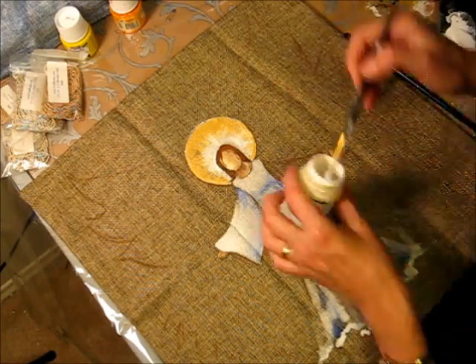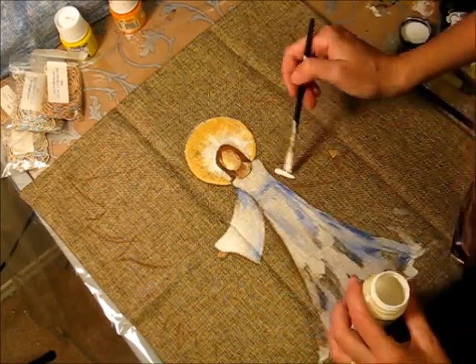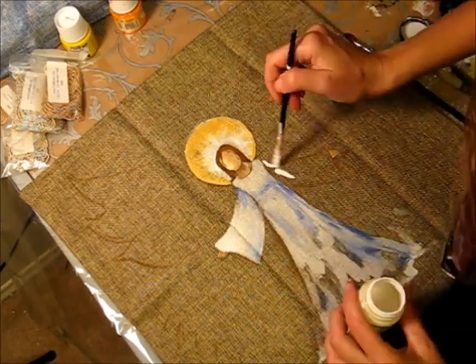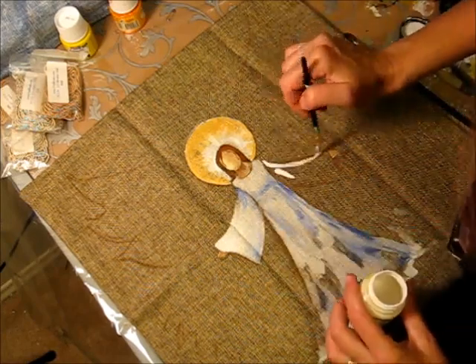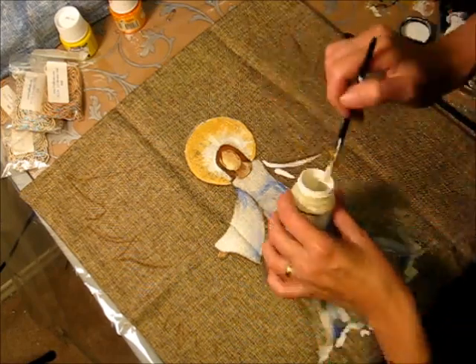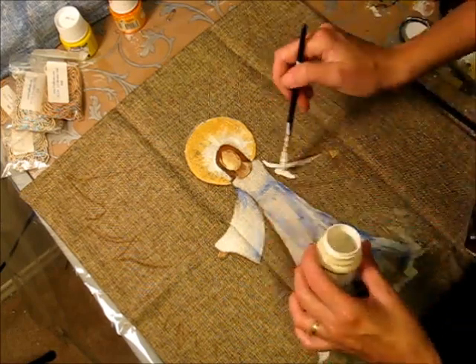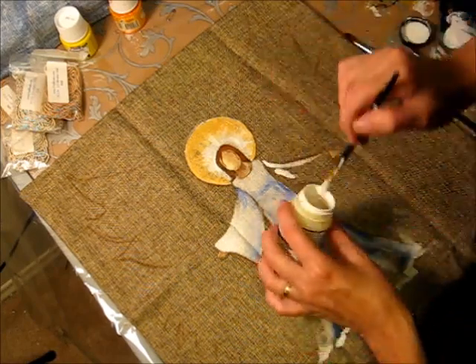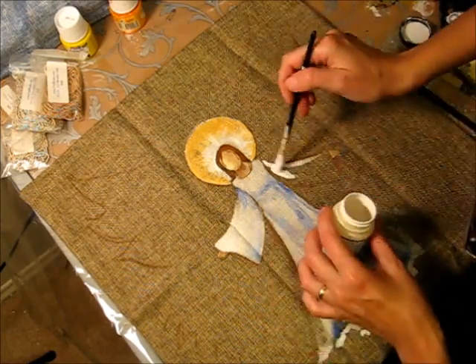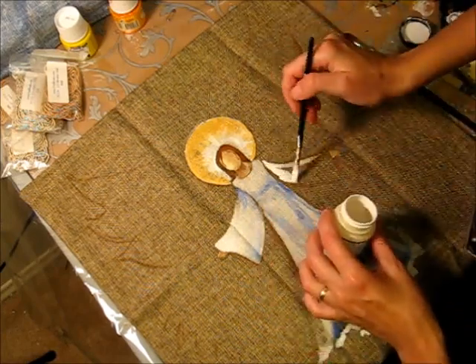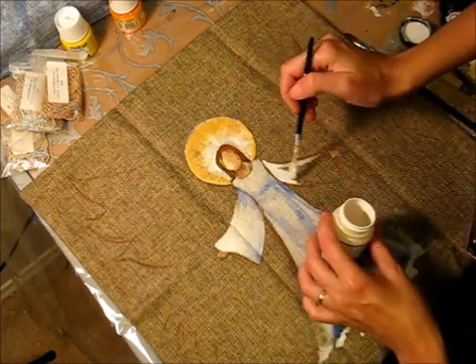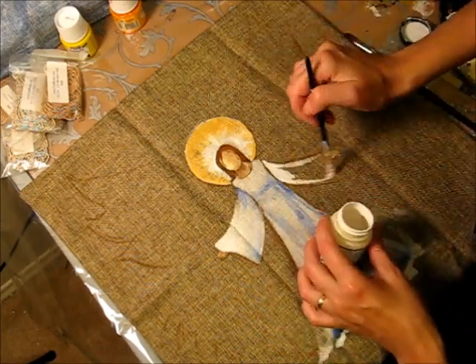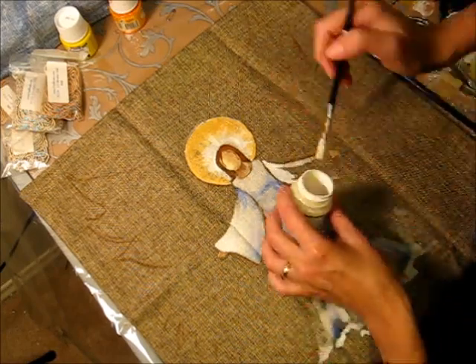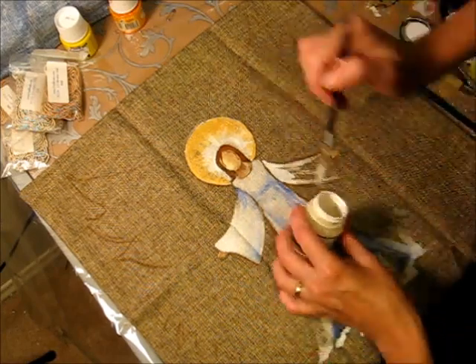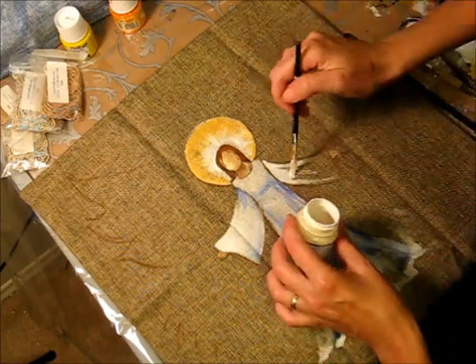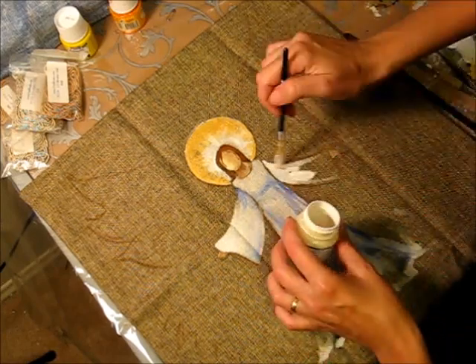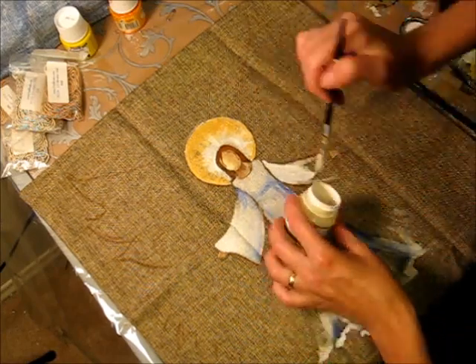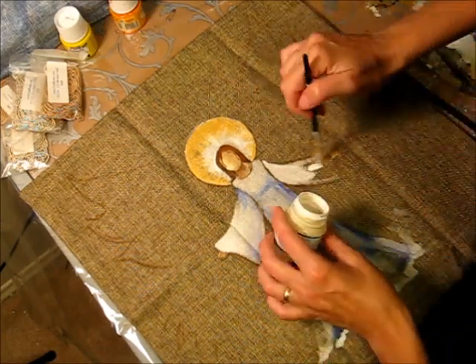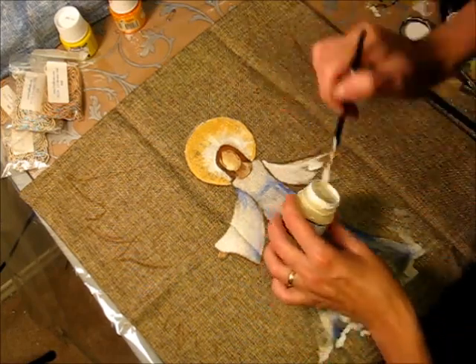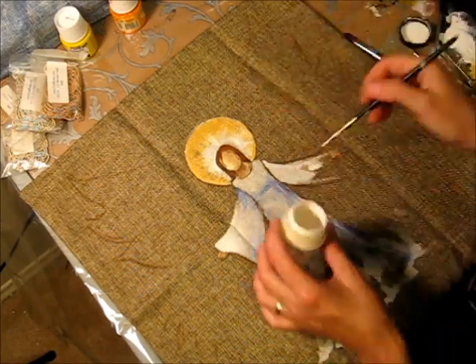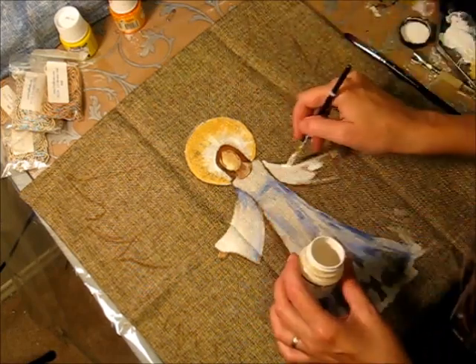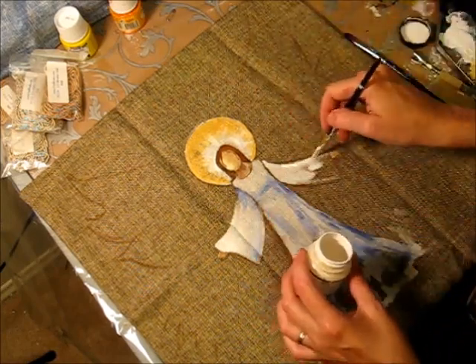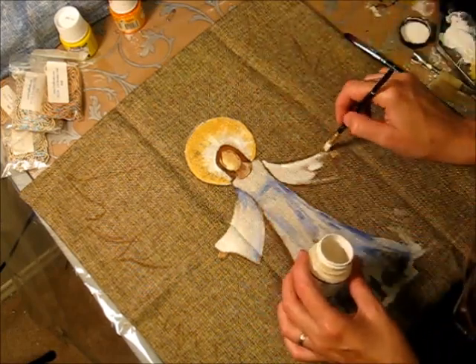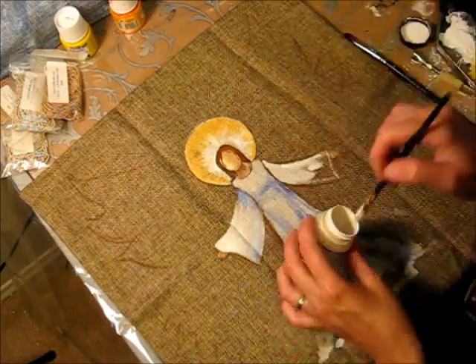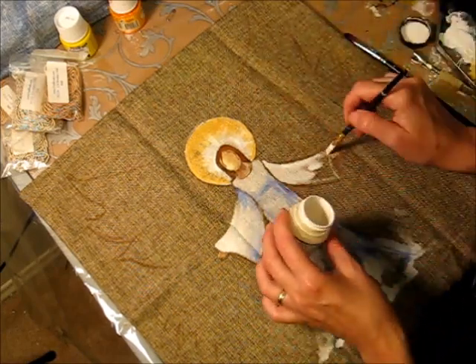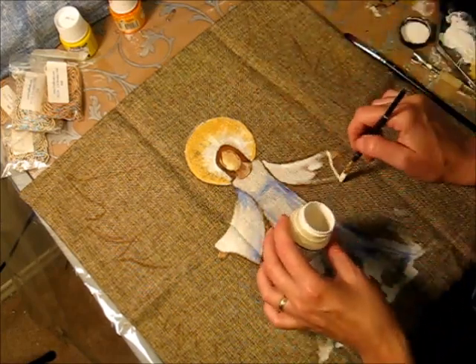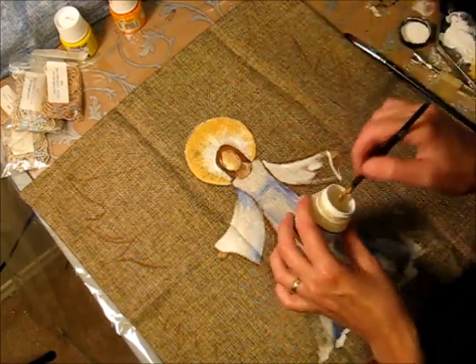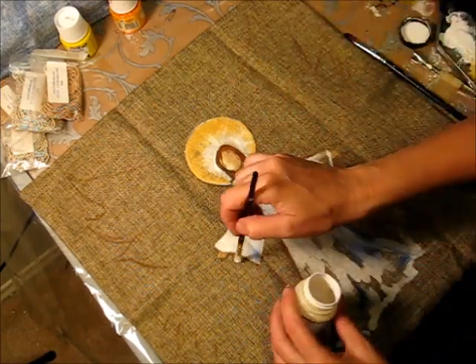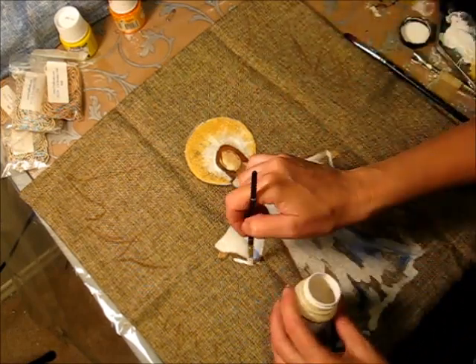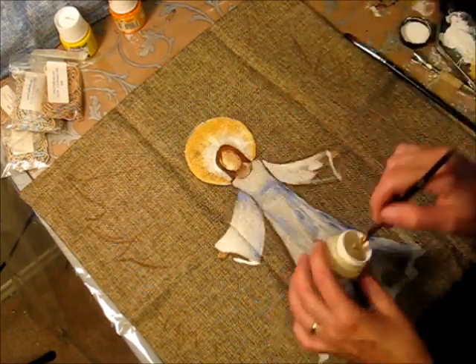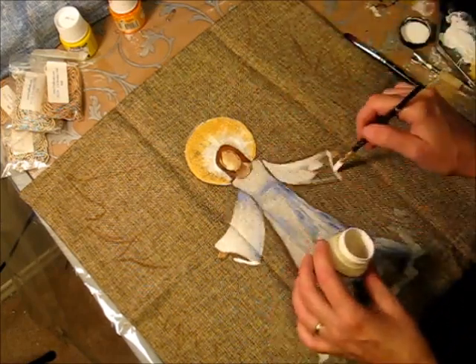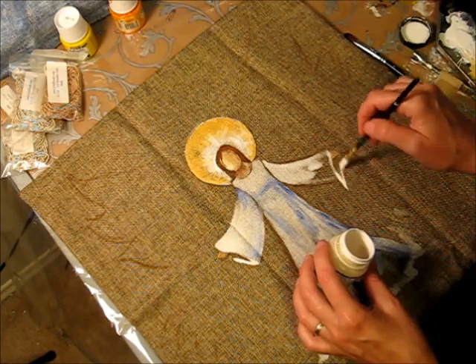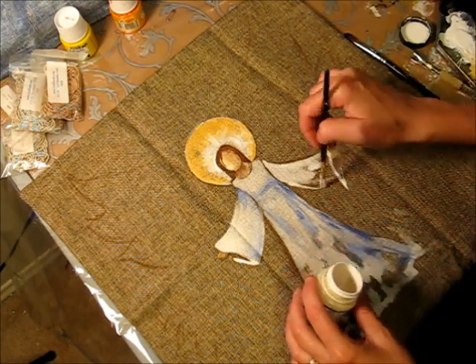Put little dots with 3D gold paint onto the halo.